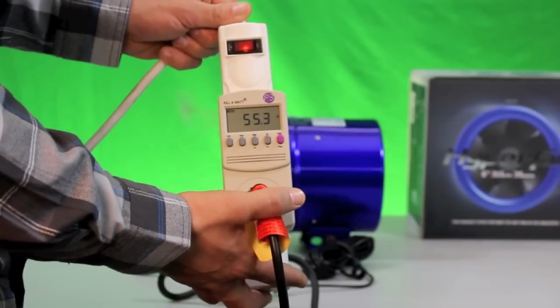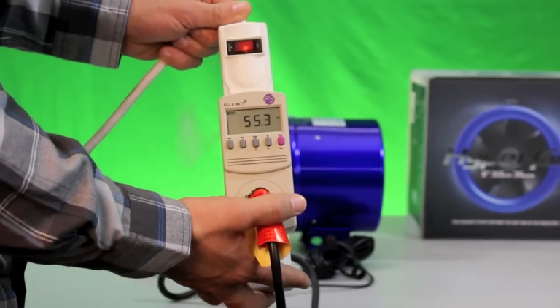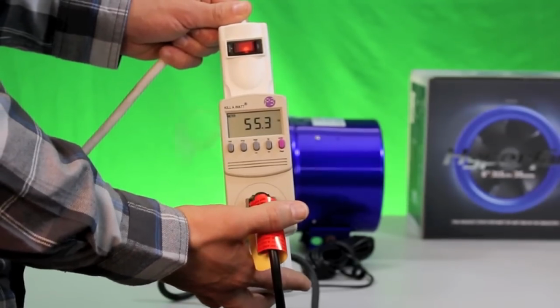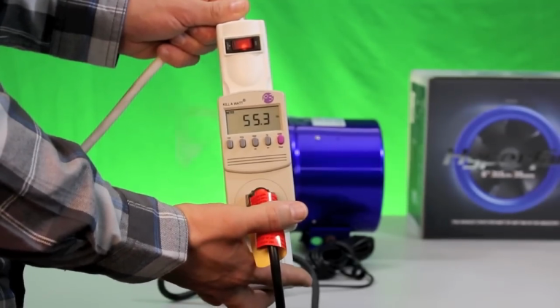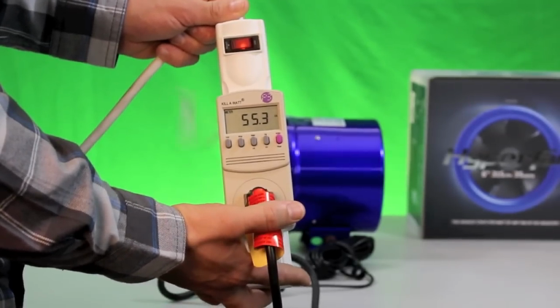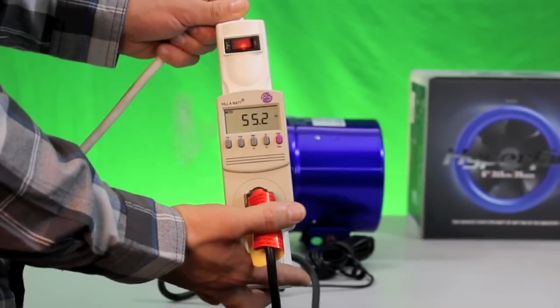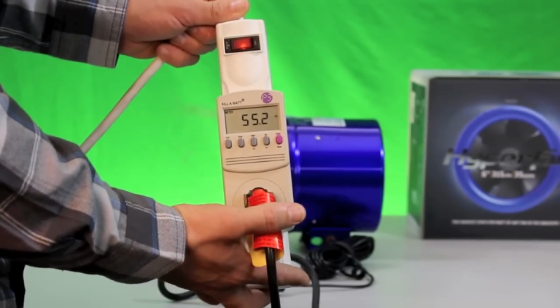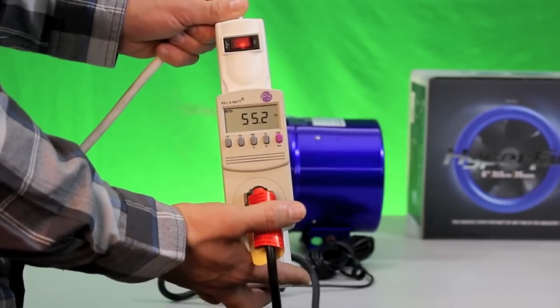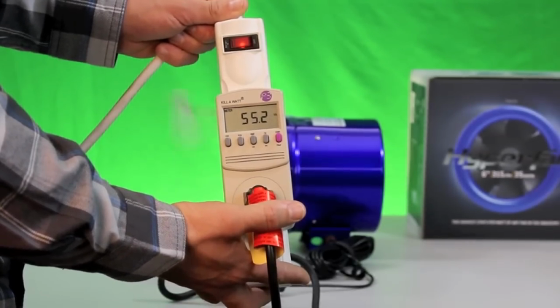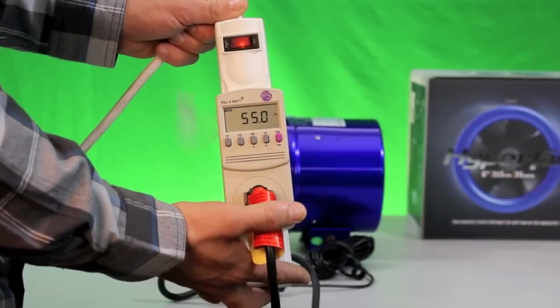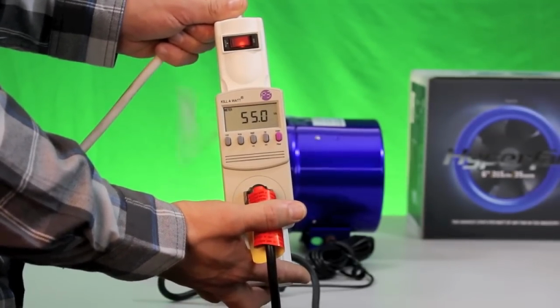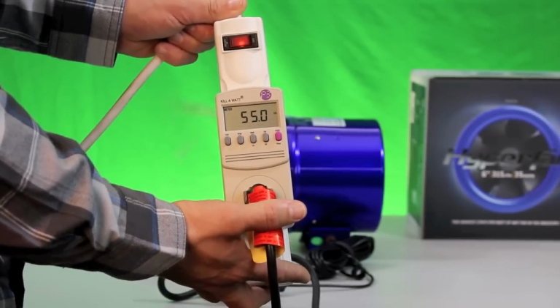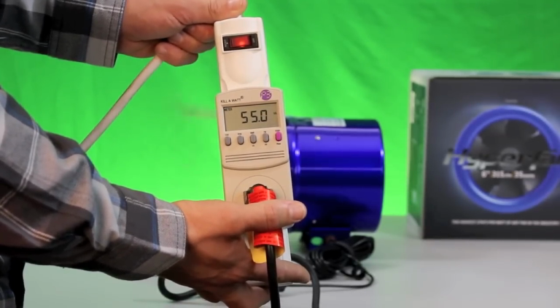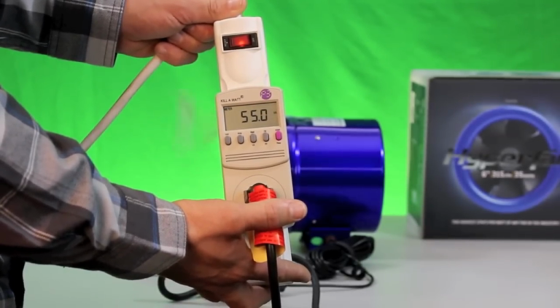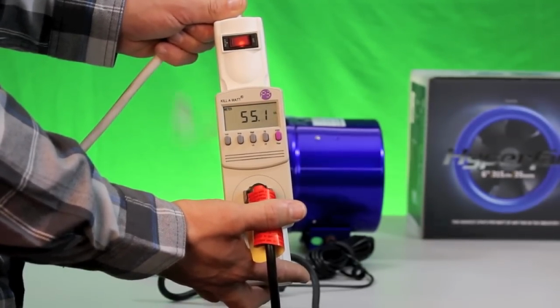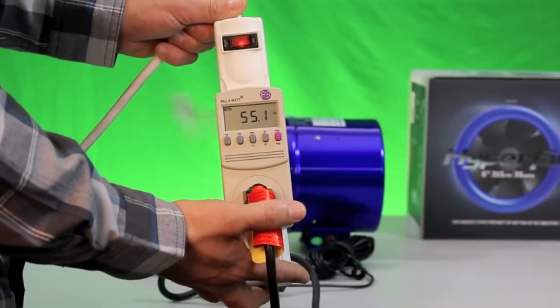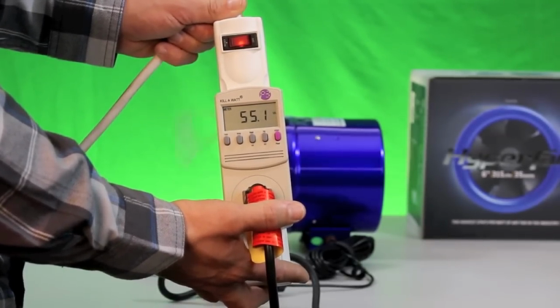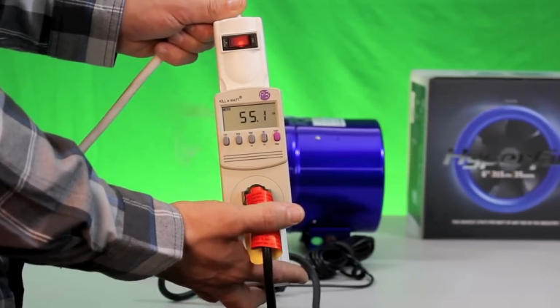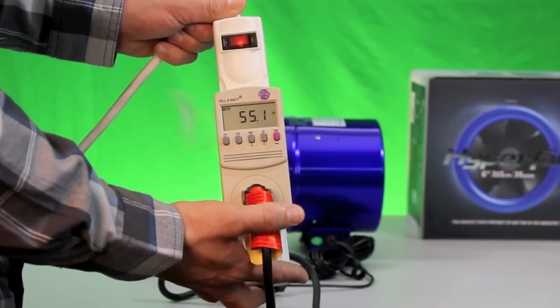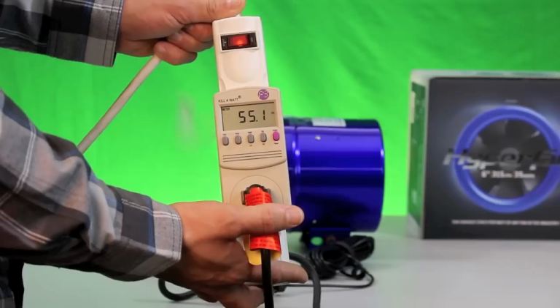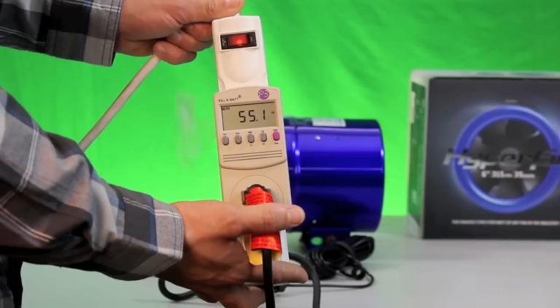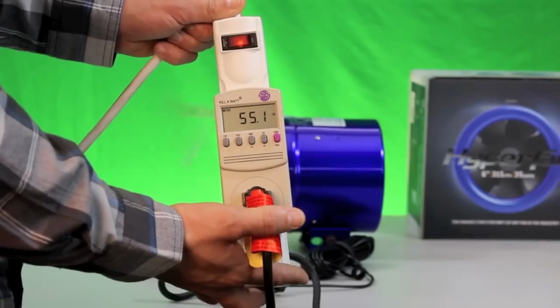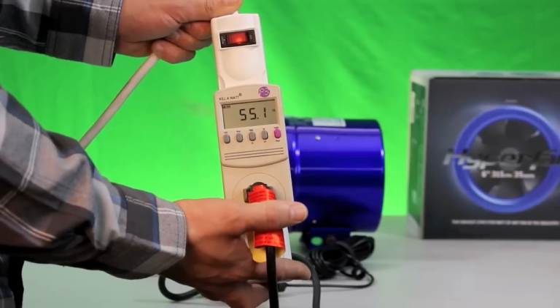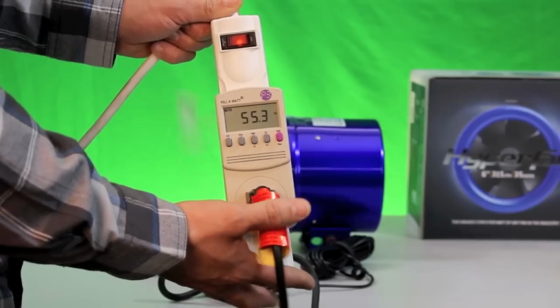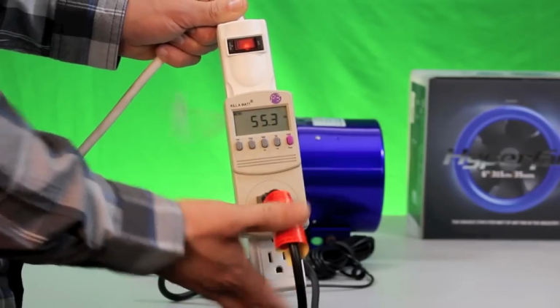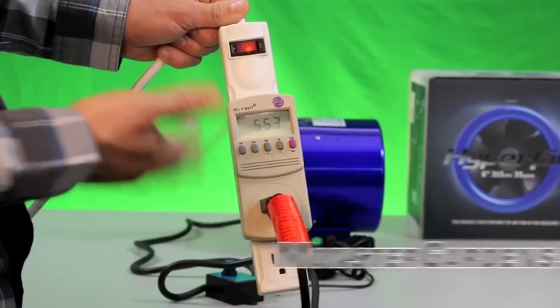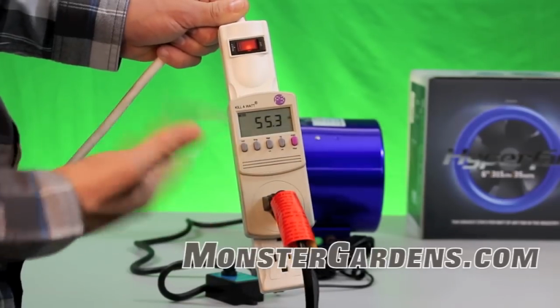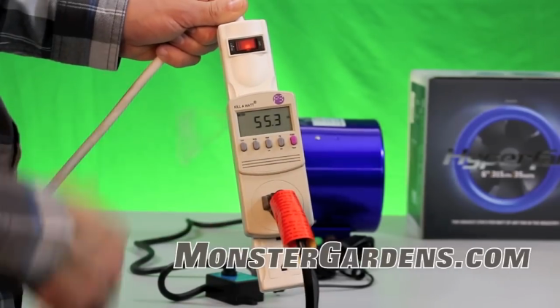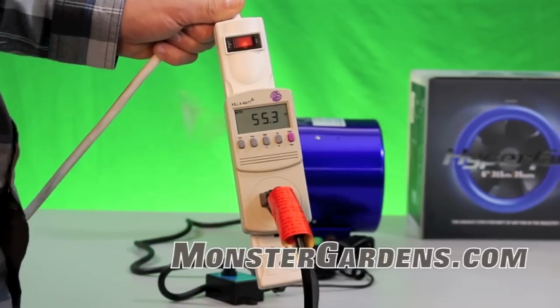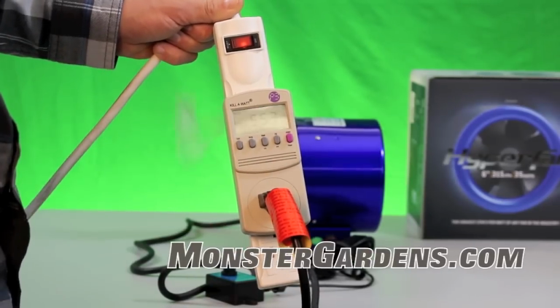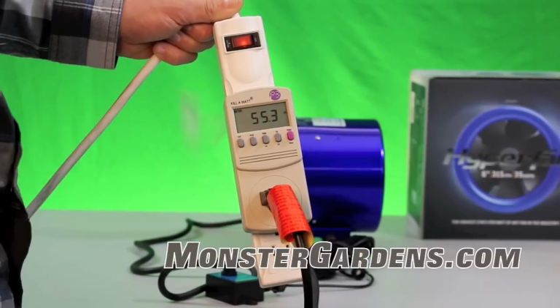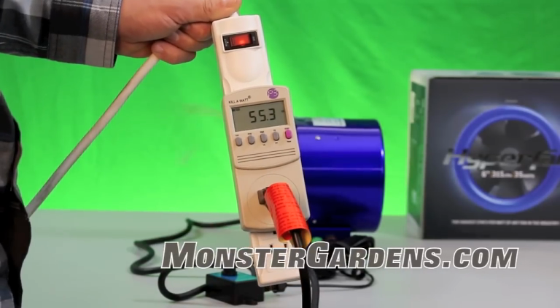Now we're running at 100% and drawing about 55 to 56 watts. So as you can see, this is a very energy efficient fan.